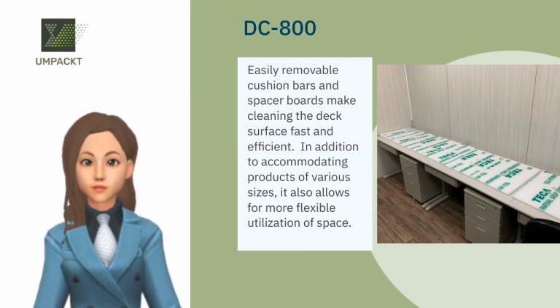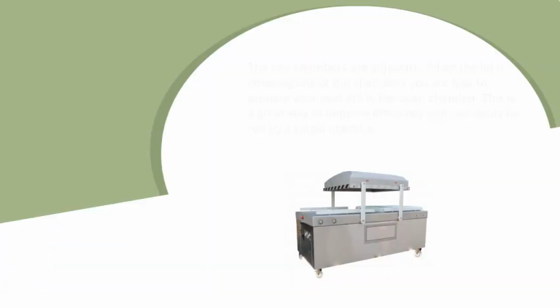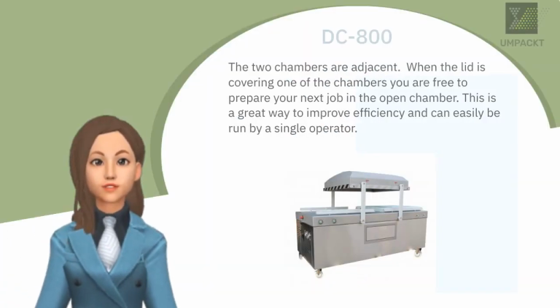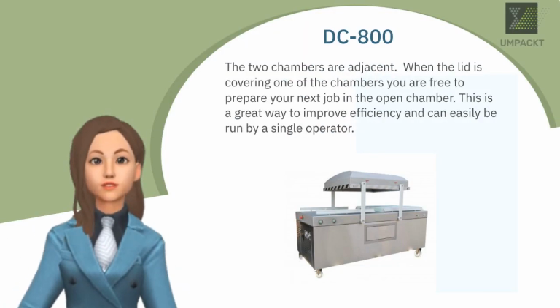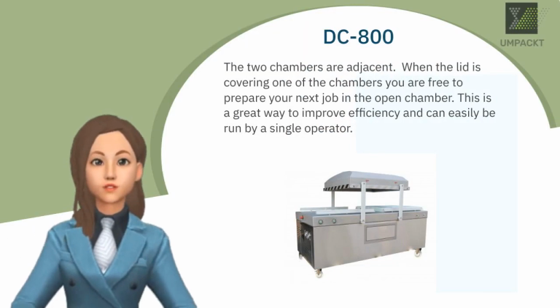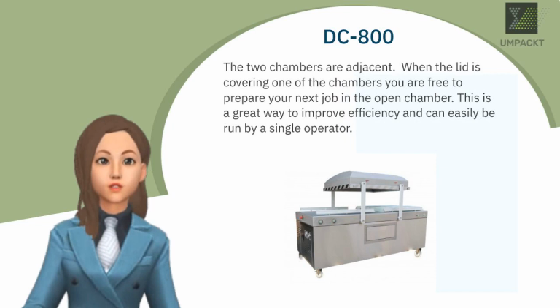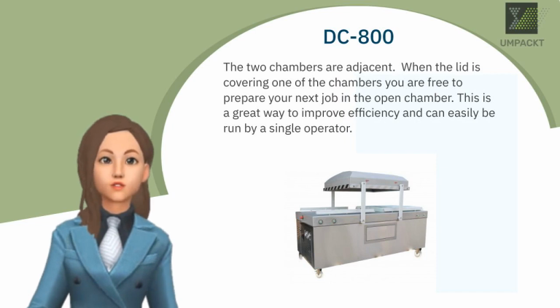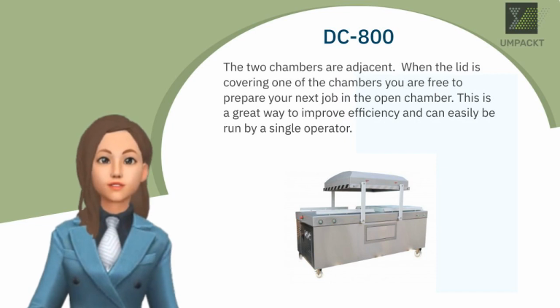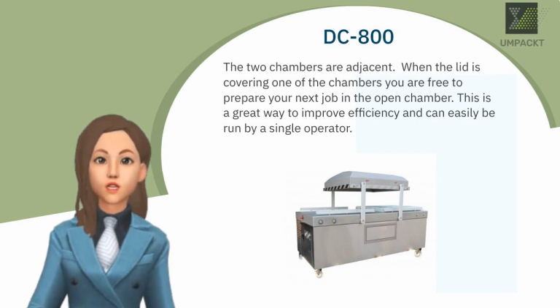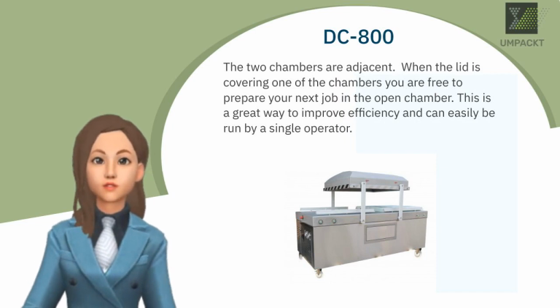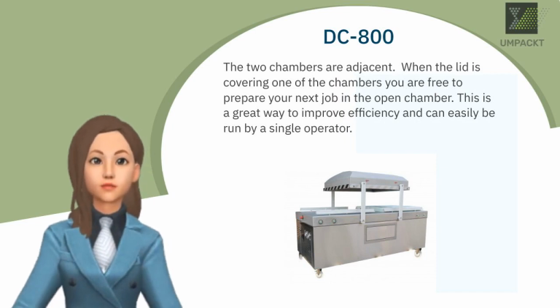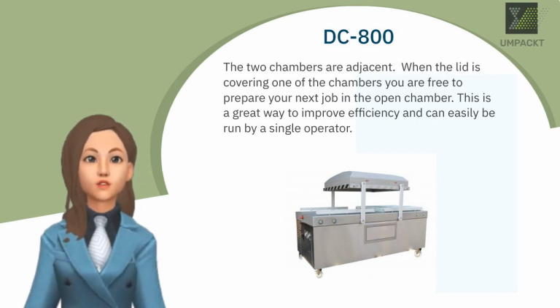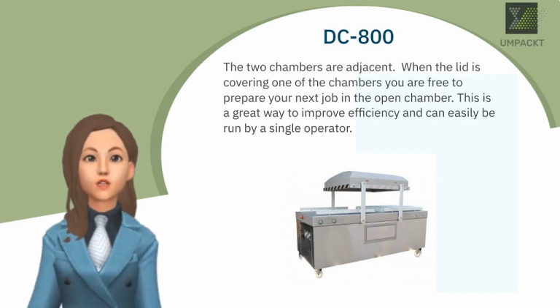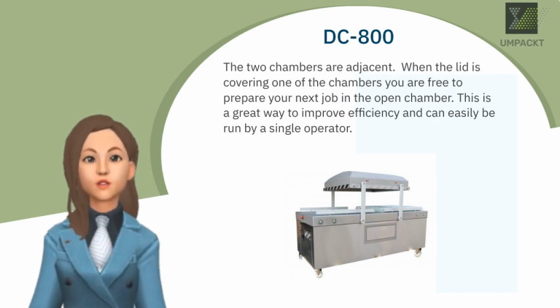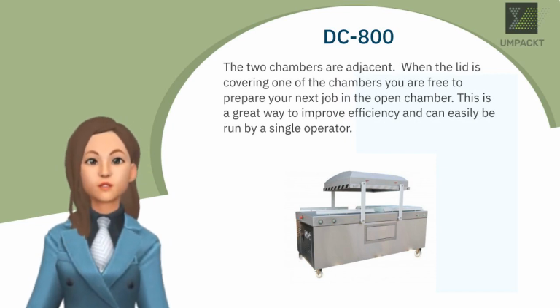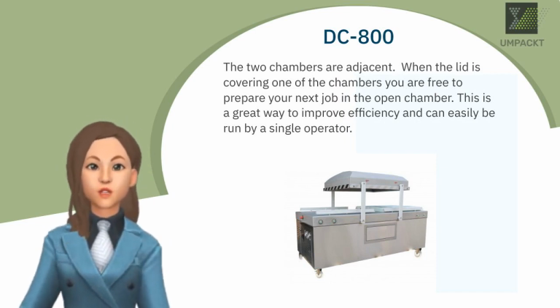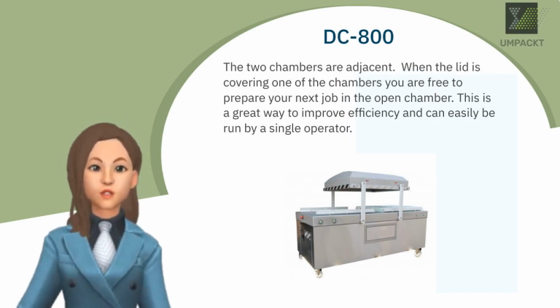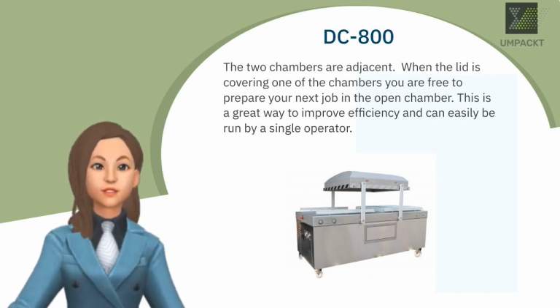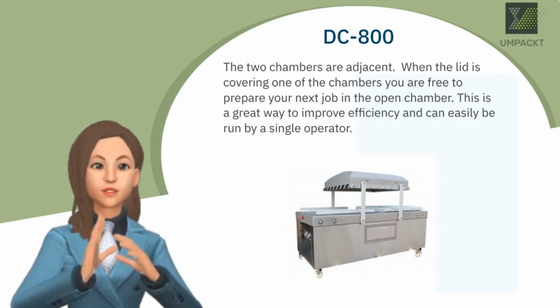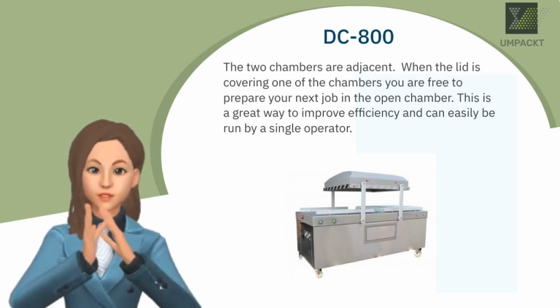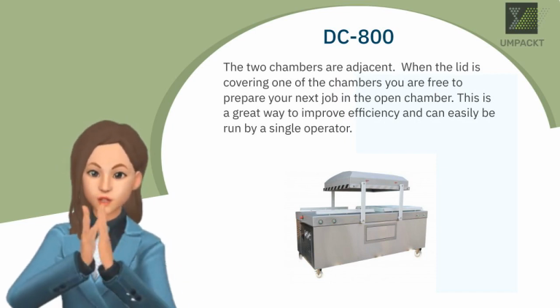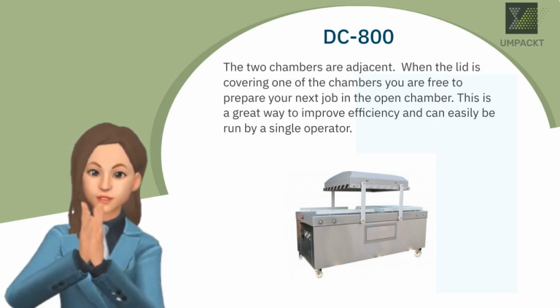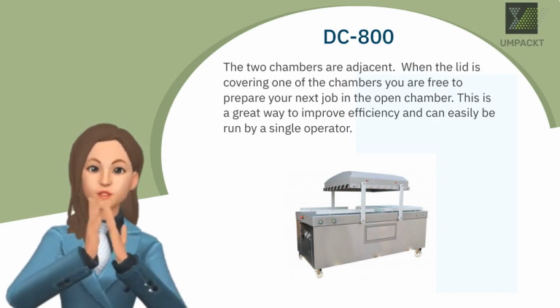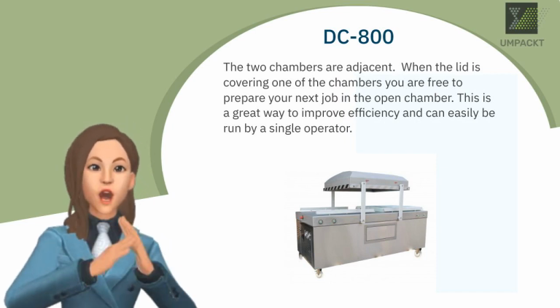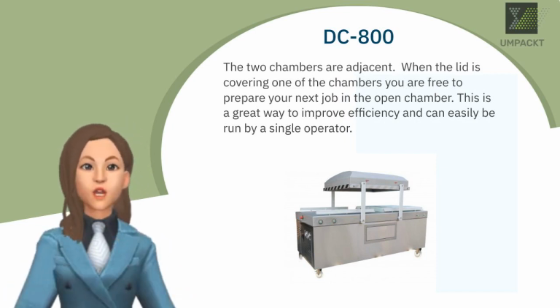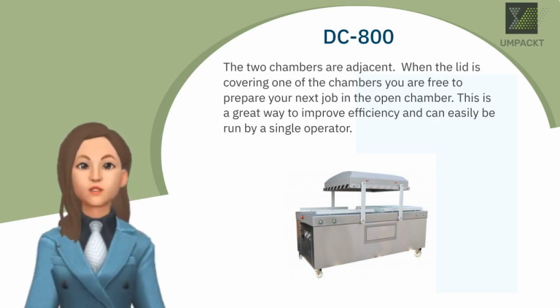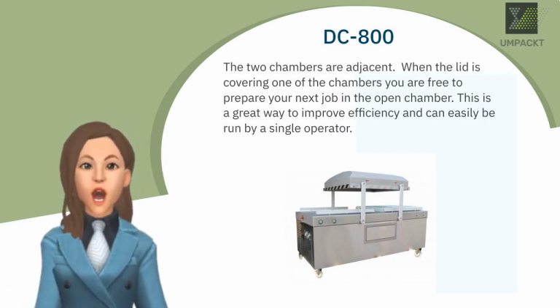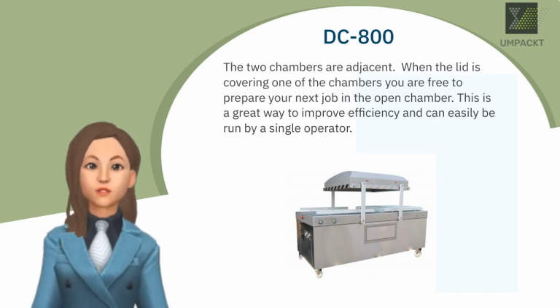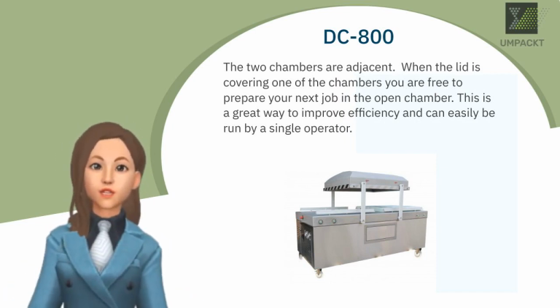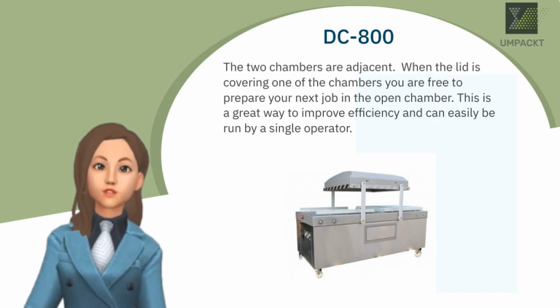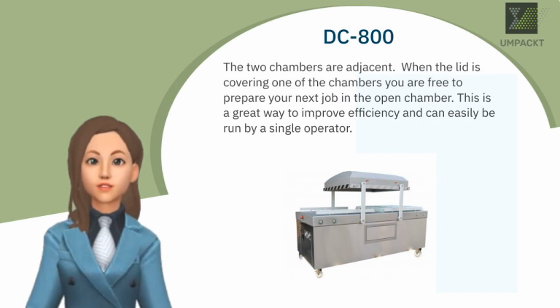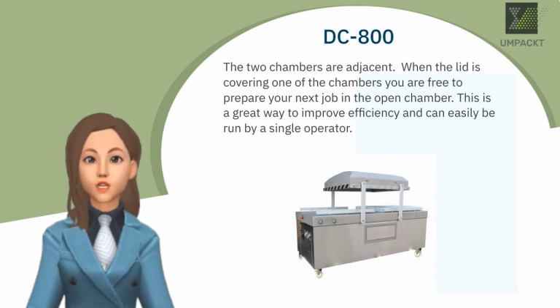The two chambers are adjacent. When the lid is covering one of the chambers, you are free to prepare your next job in the open chamber.